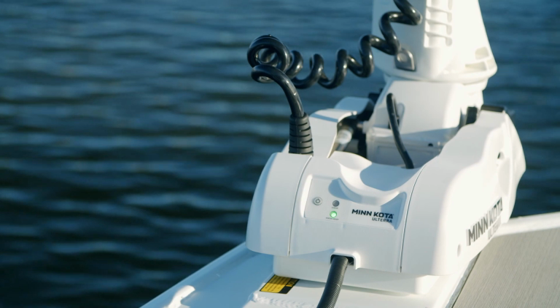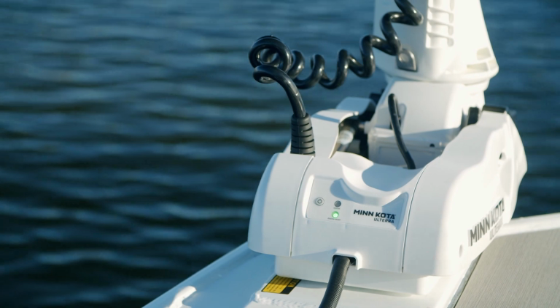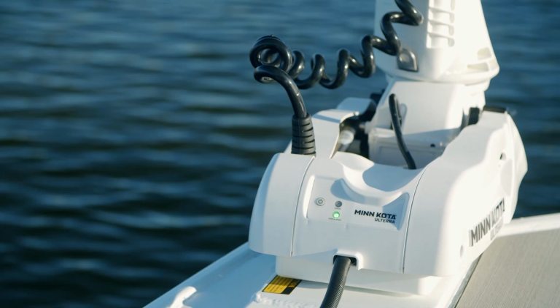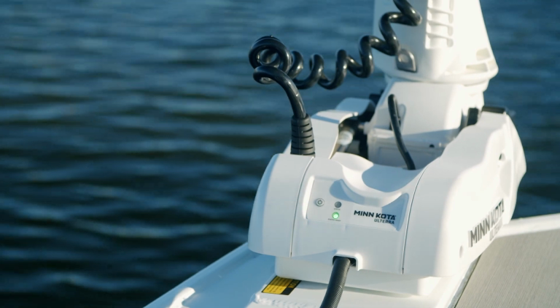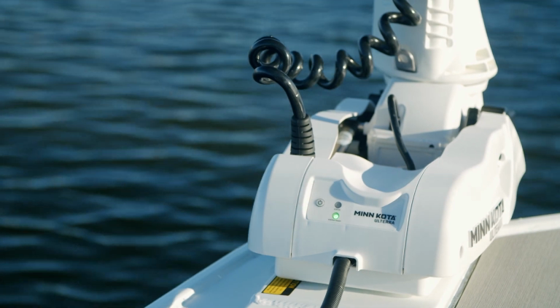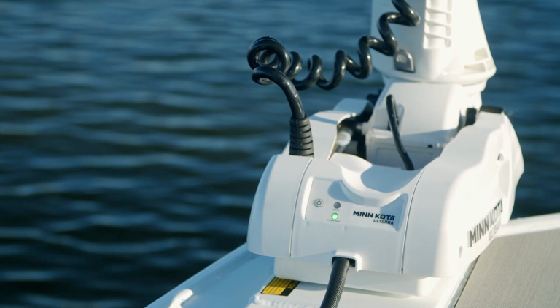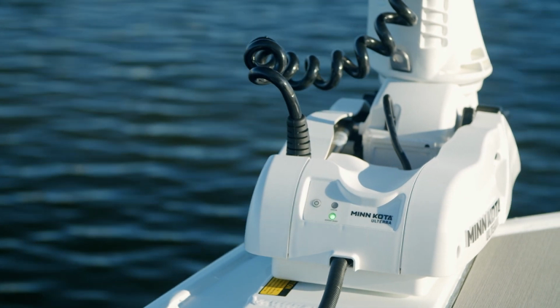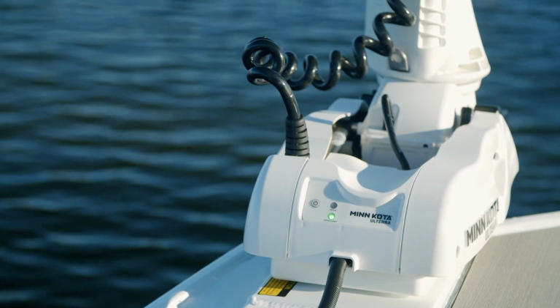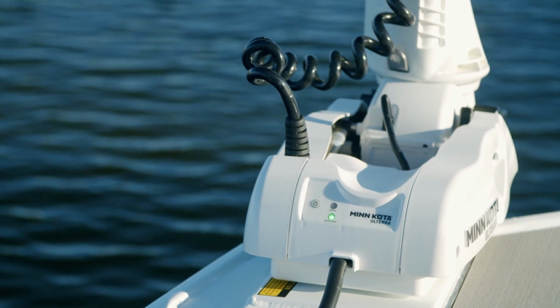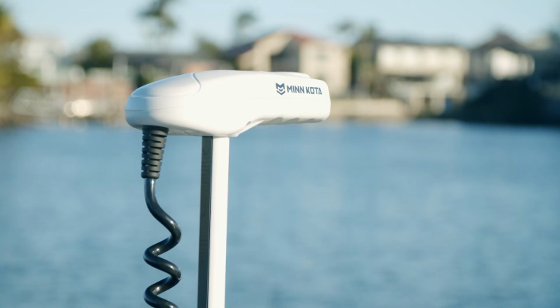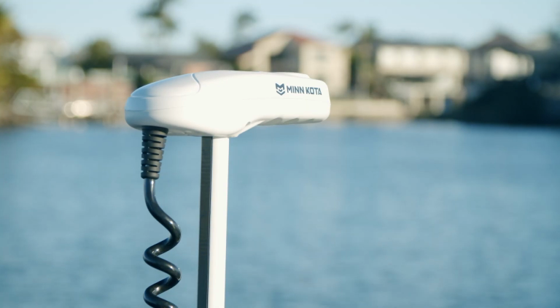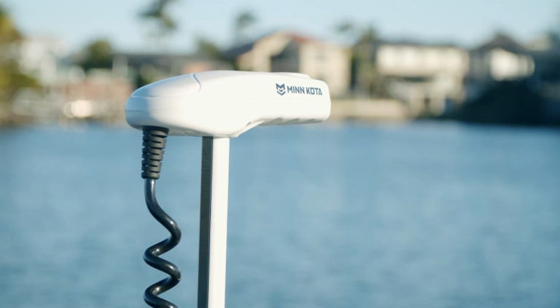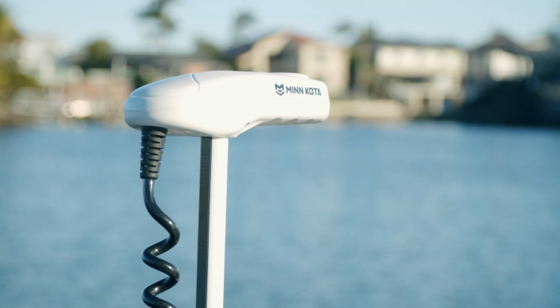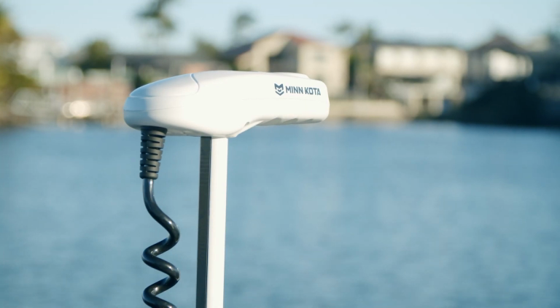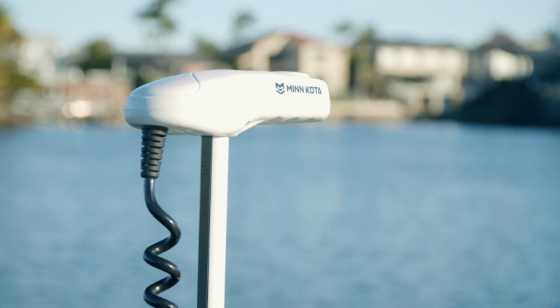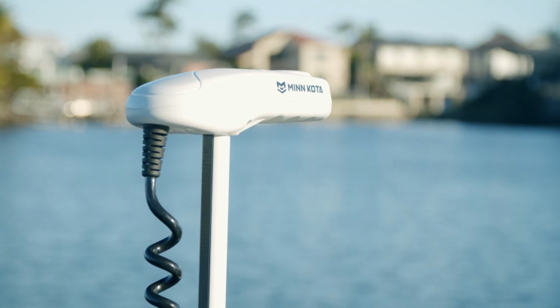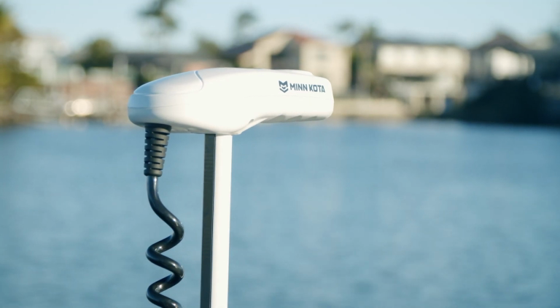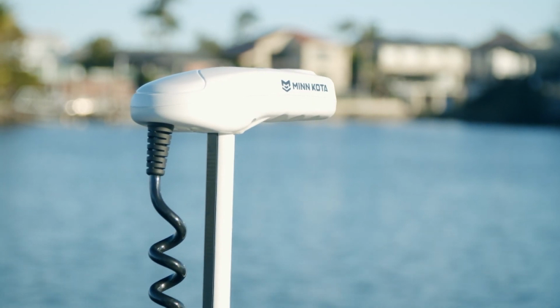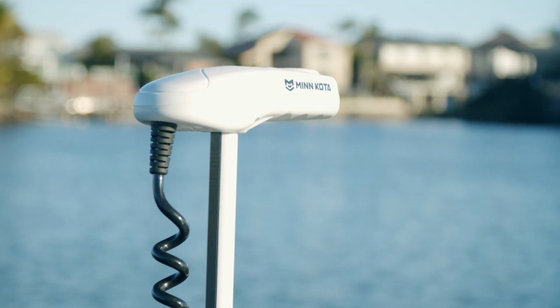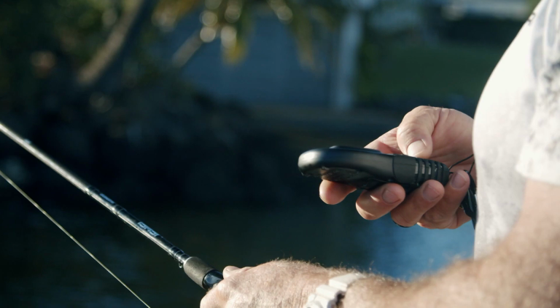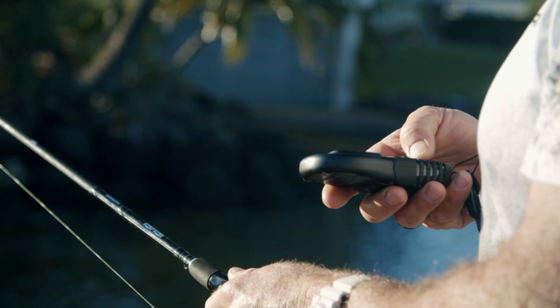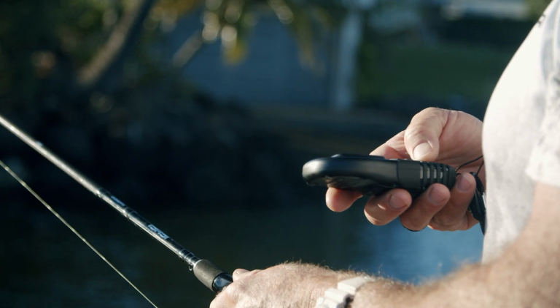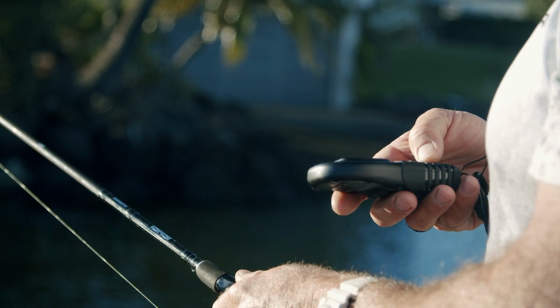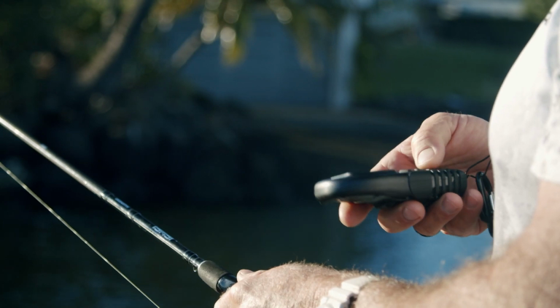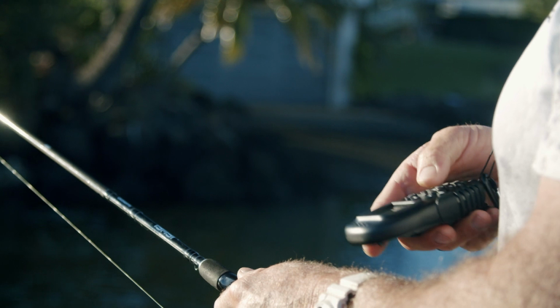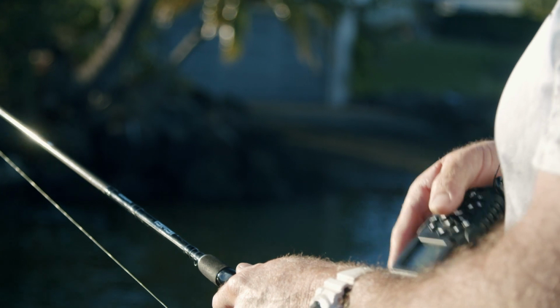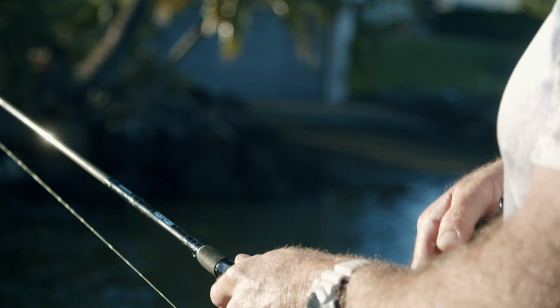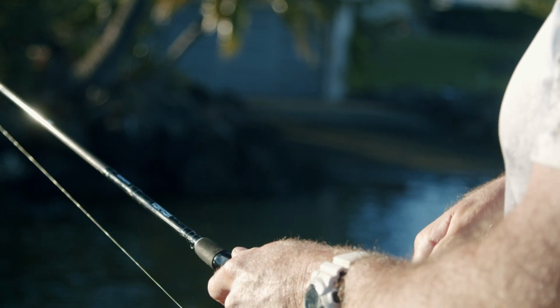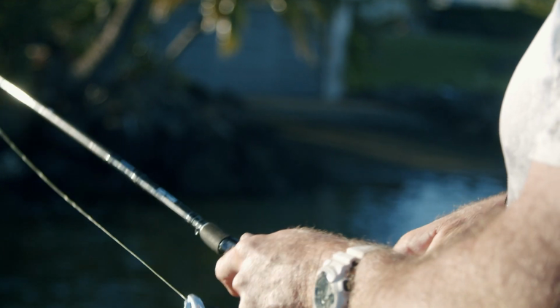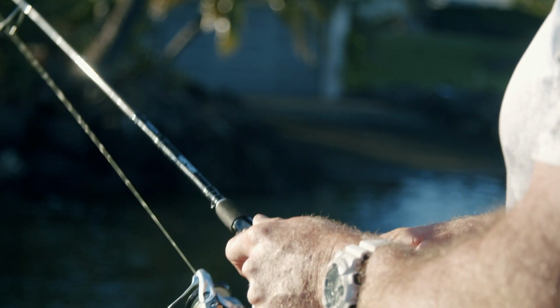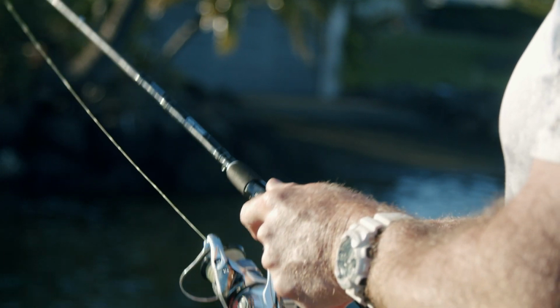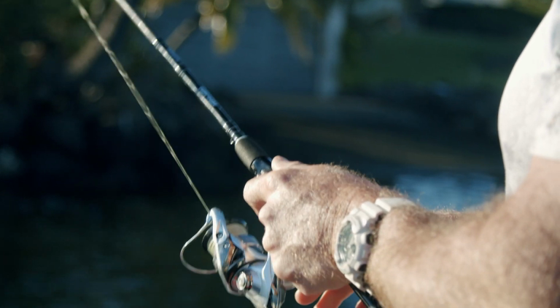With the use of an electric engine, it'll keep you steady in the current. Having that remote control allows you to focus on the fishing.